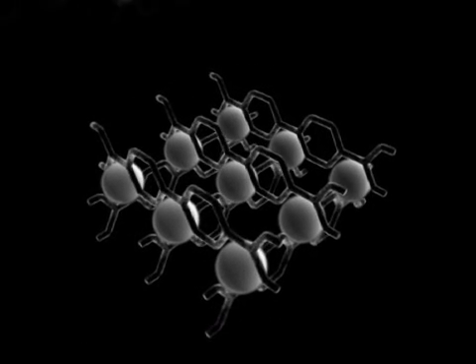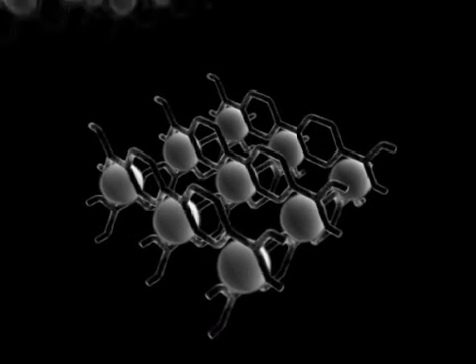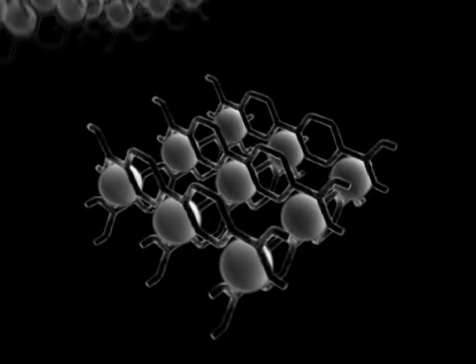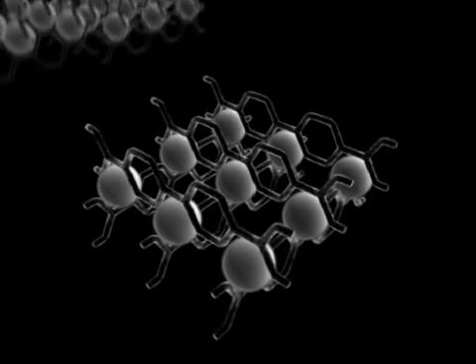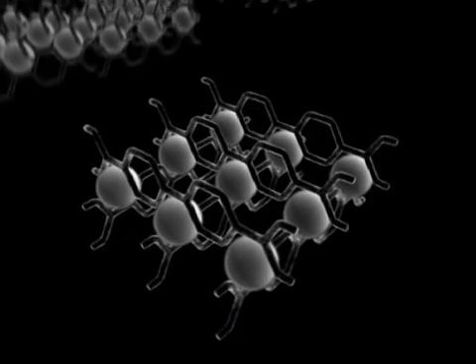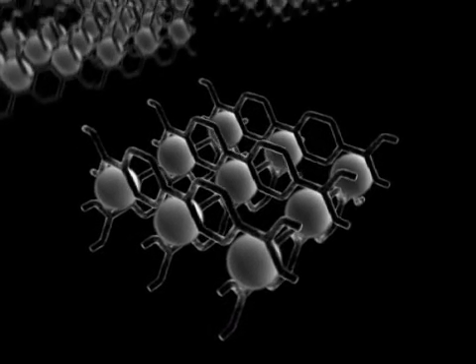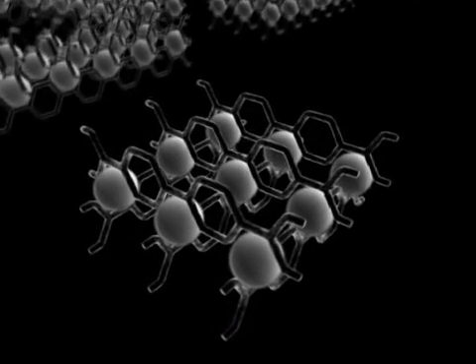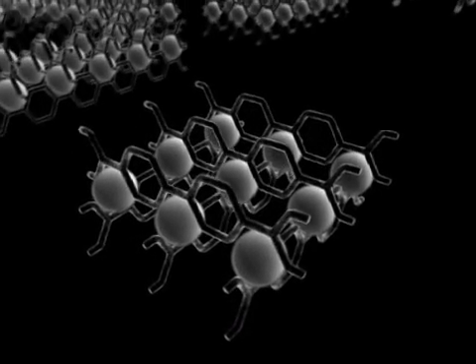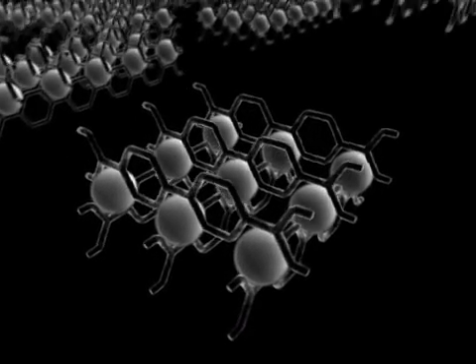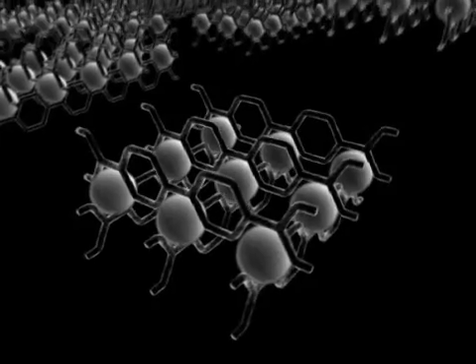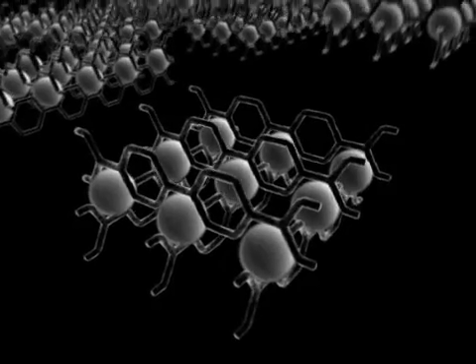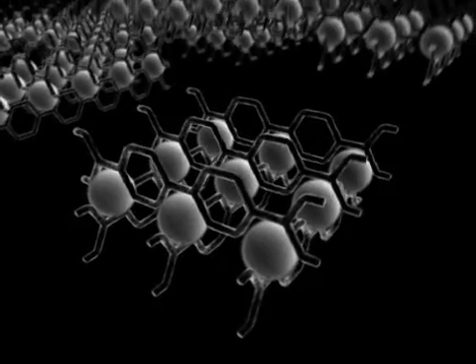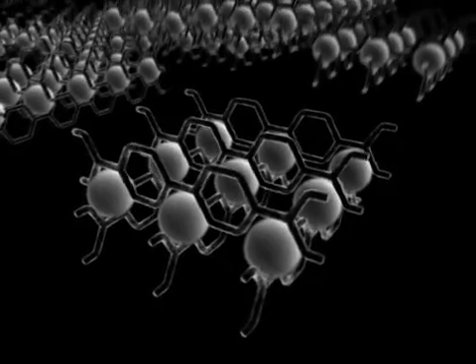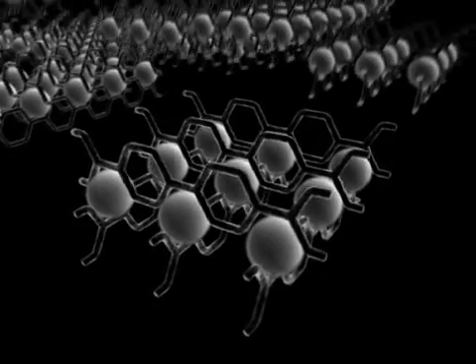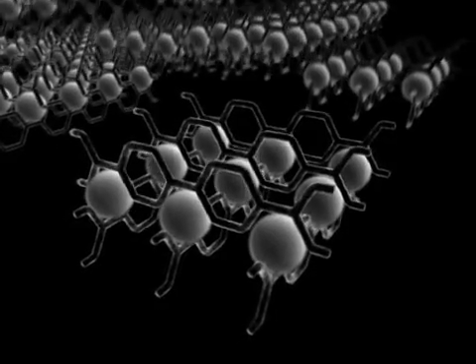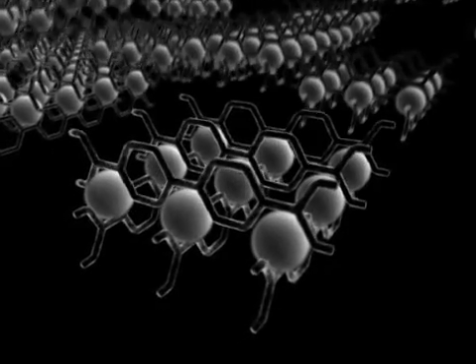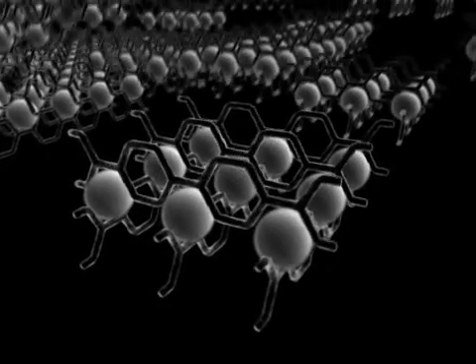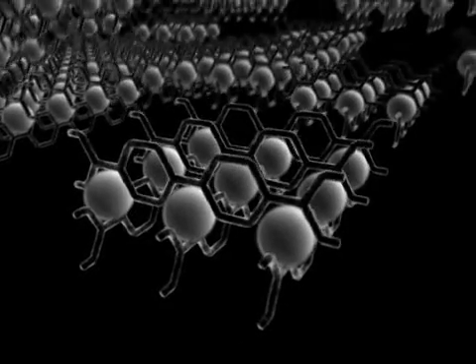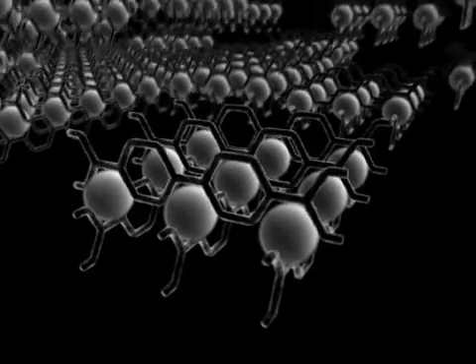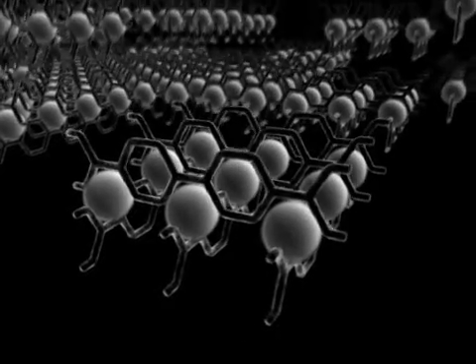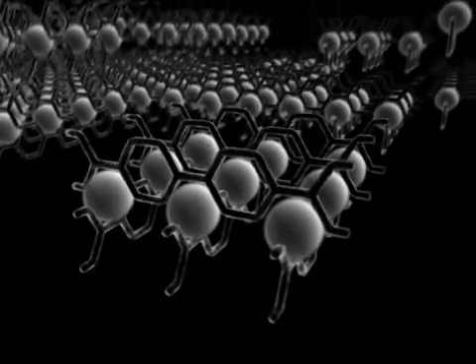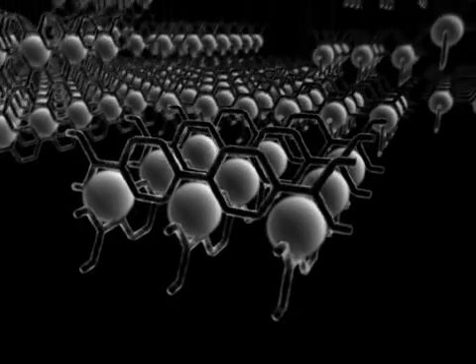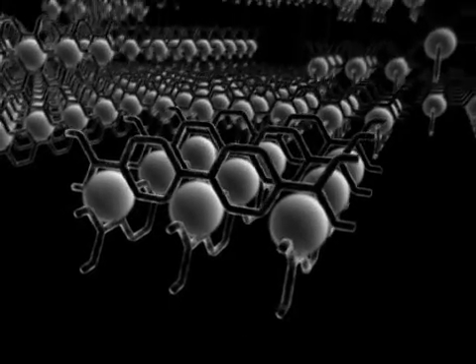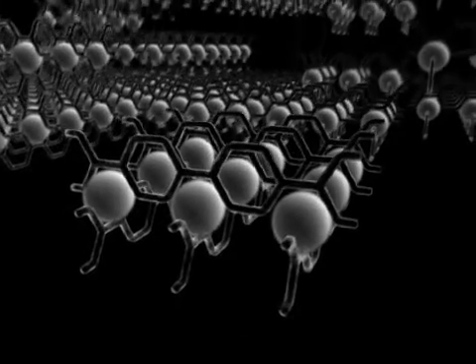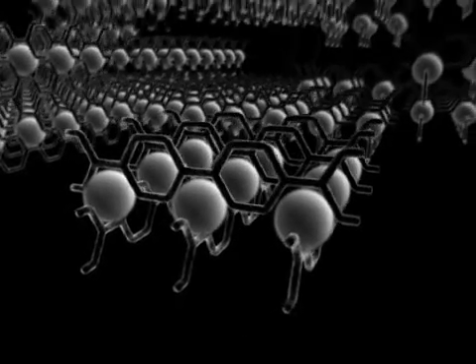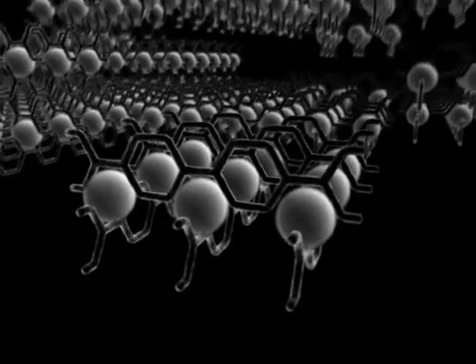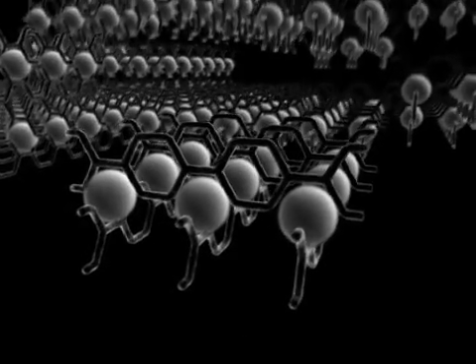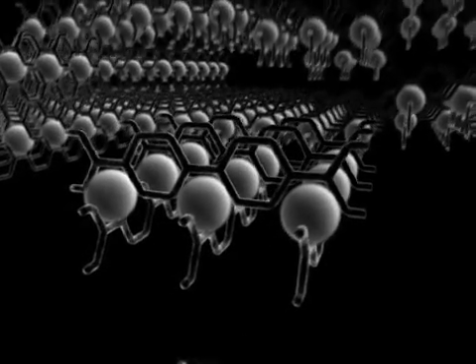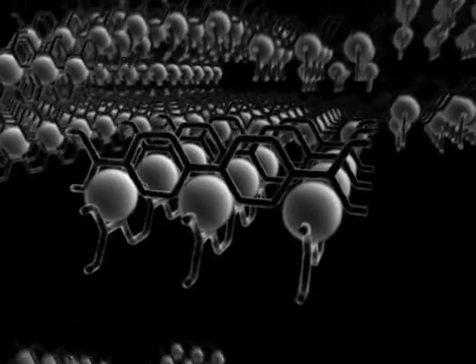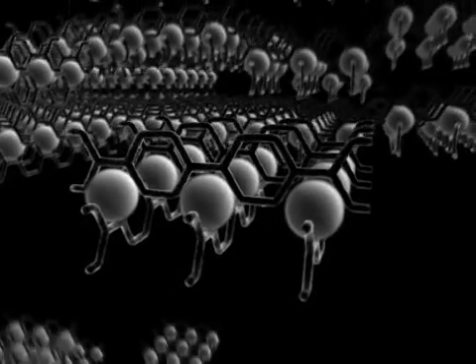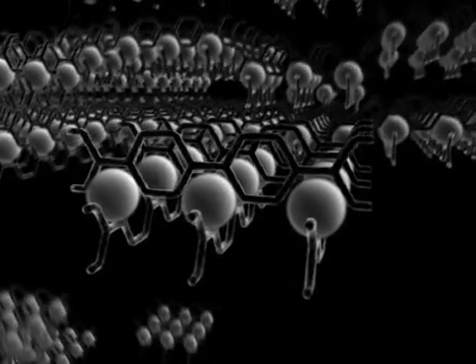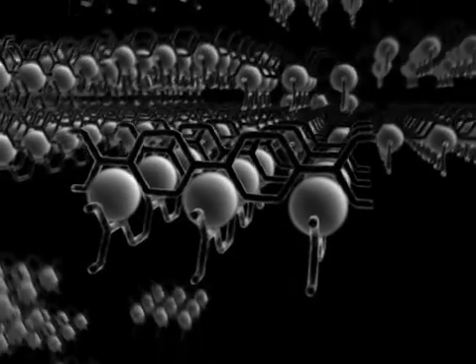Each of these circuits could spontaneously connect to similar circuits, increasing memory capacity.